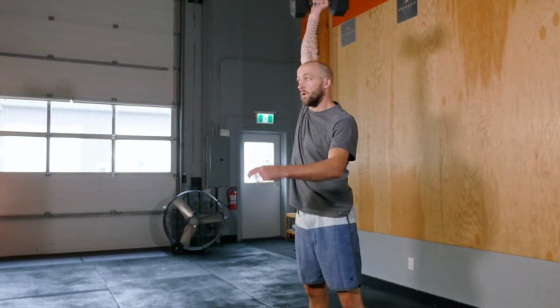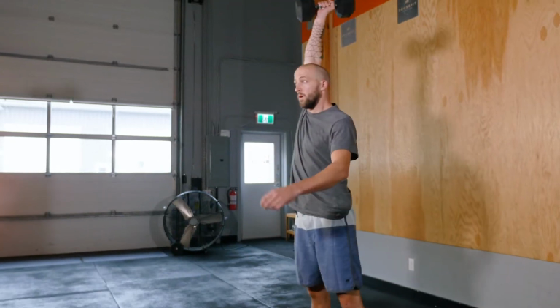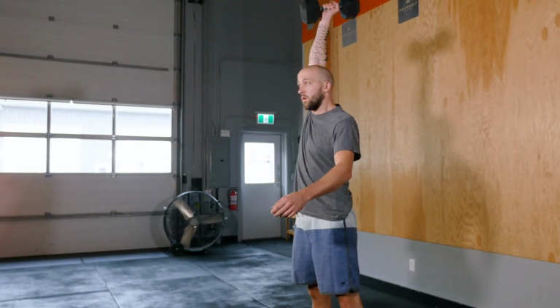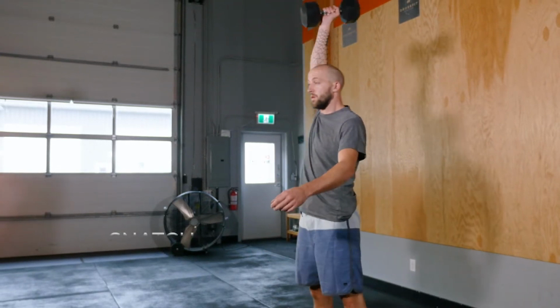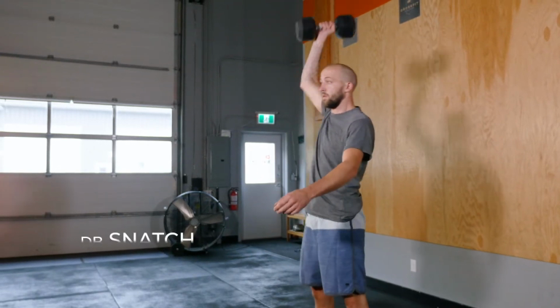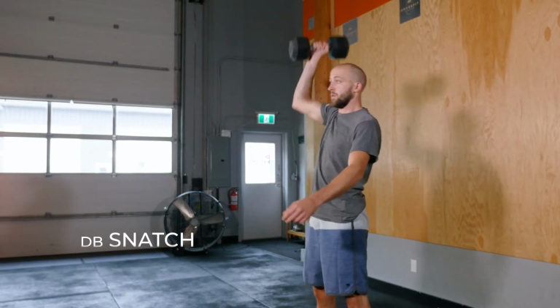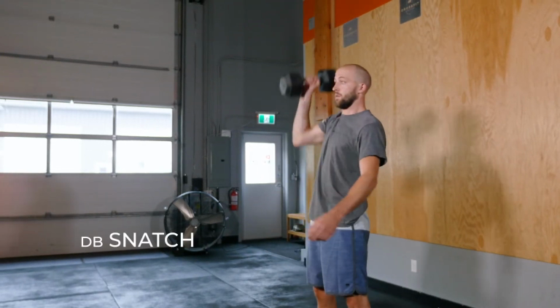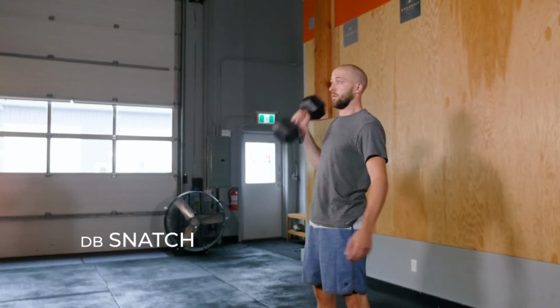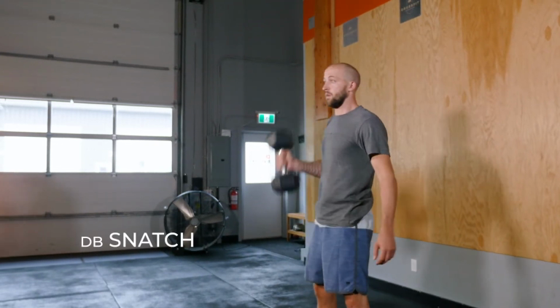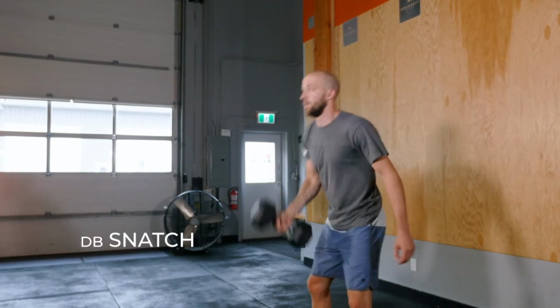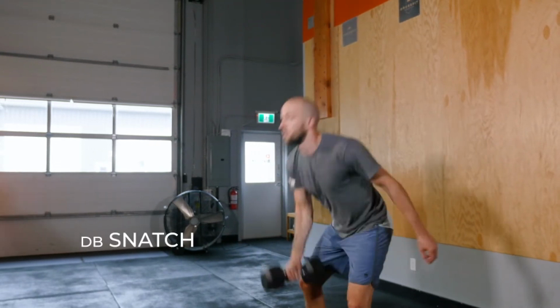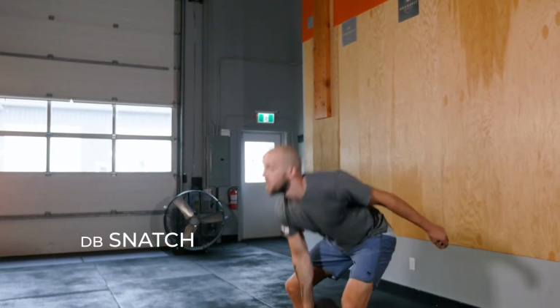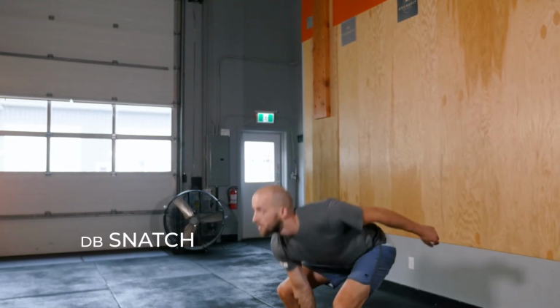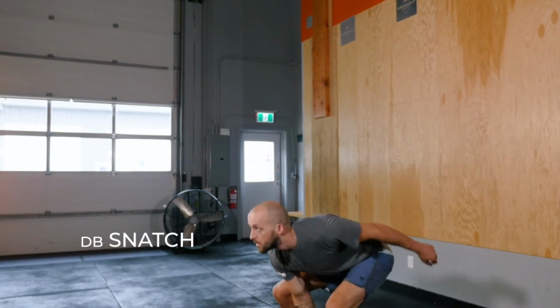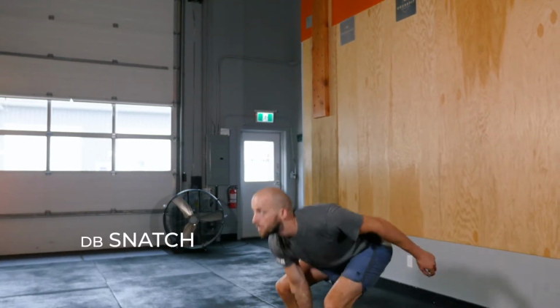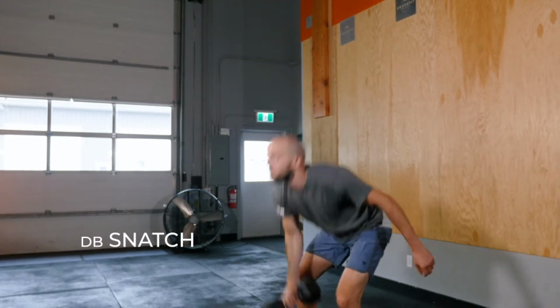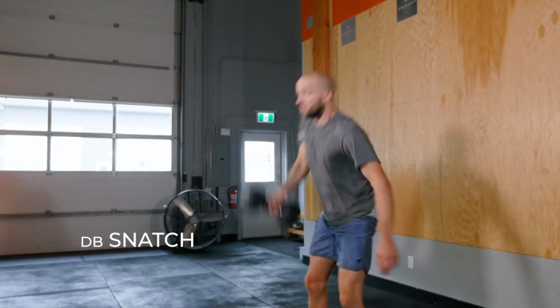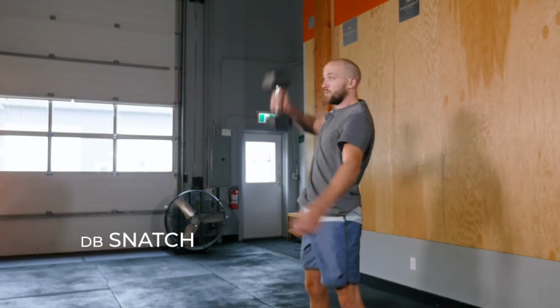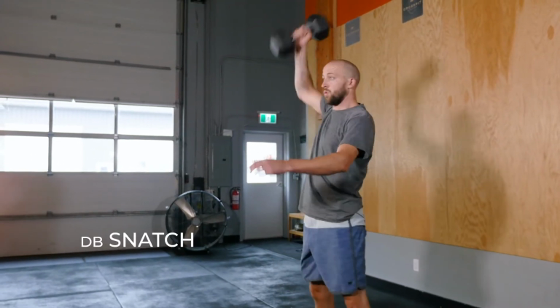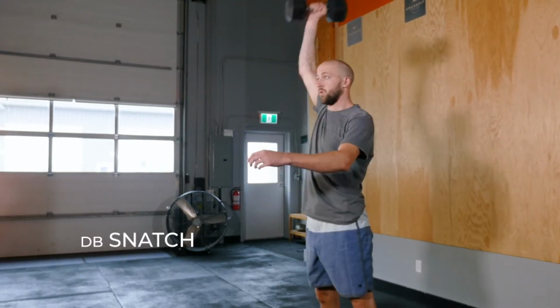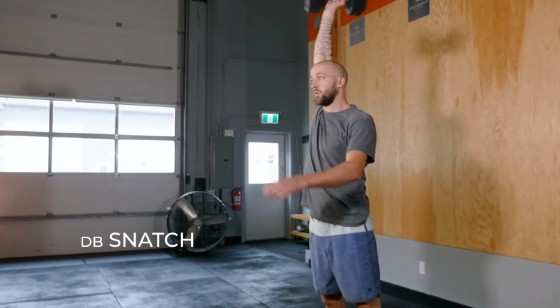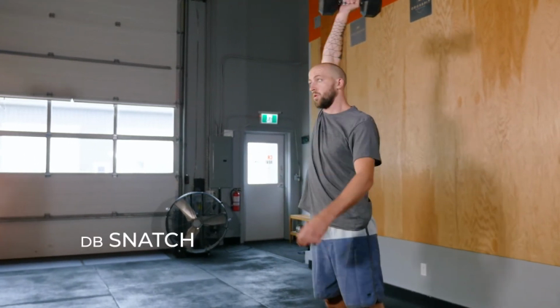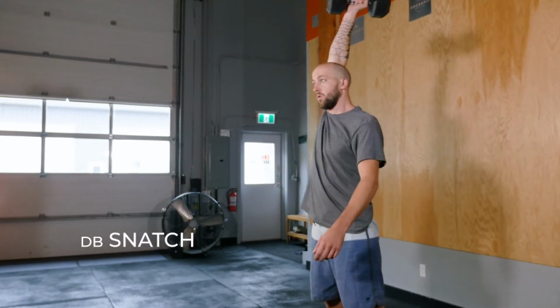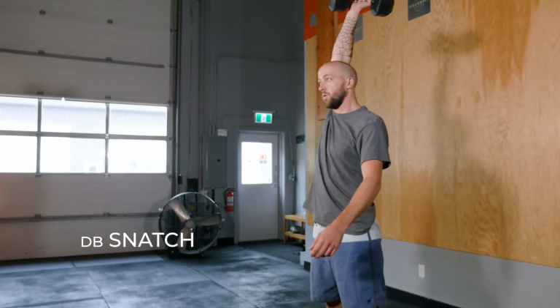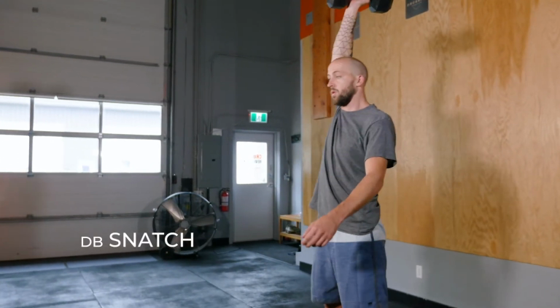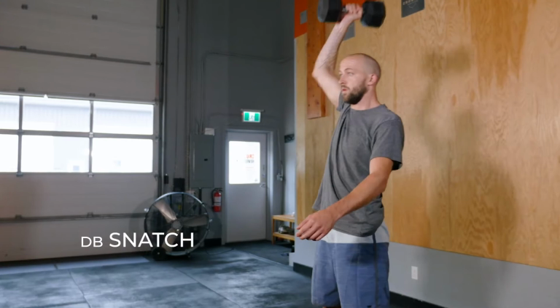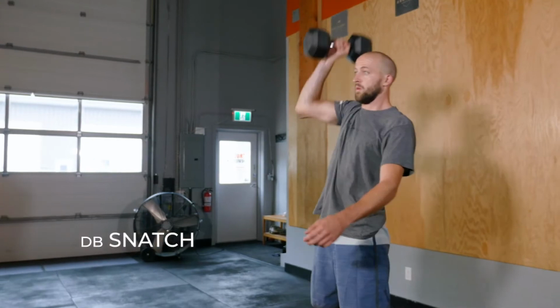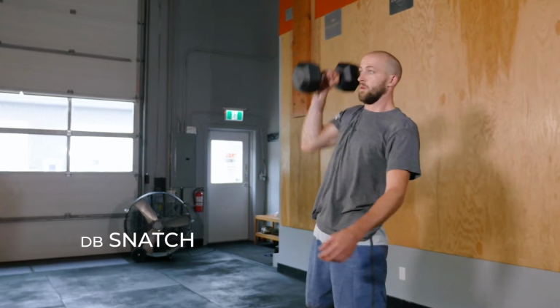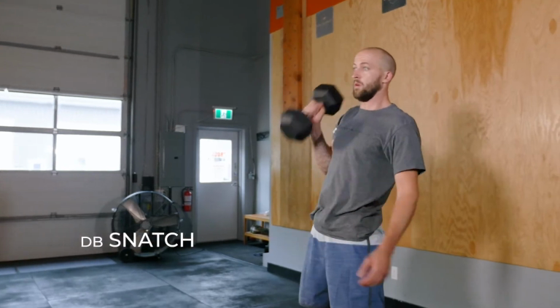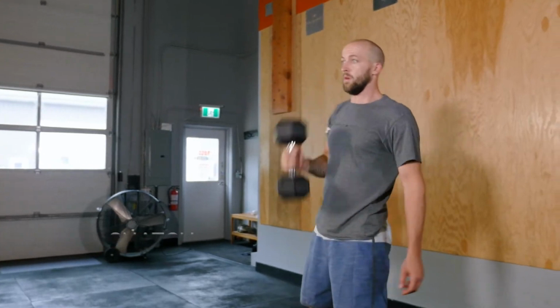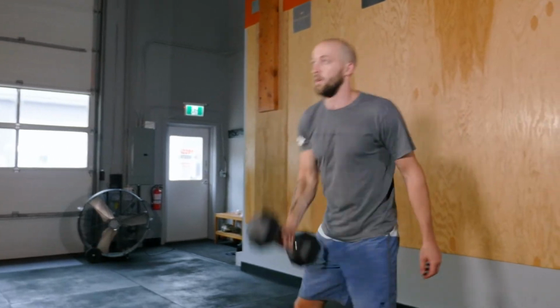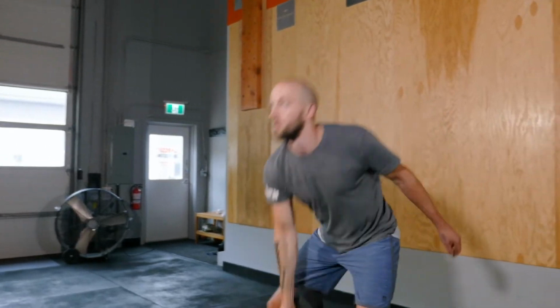The Dumbbell Snatch. The Dumbbell Snatch develops power and coordination.